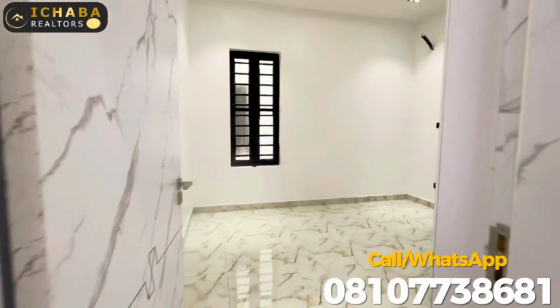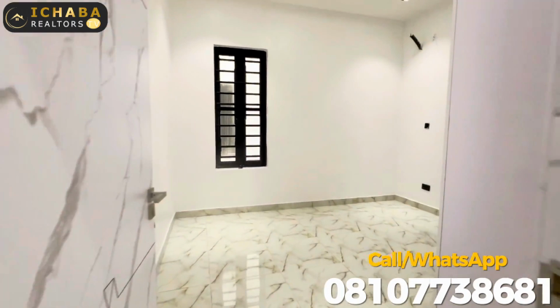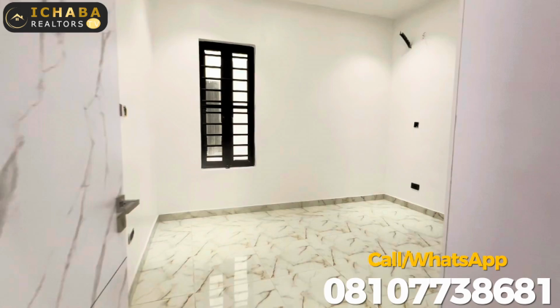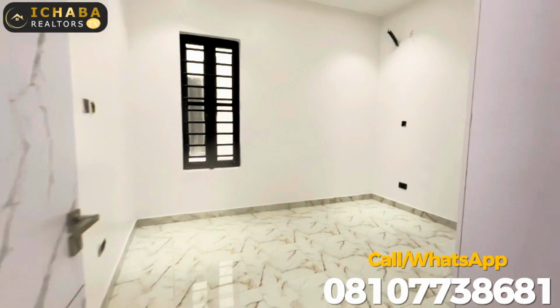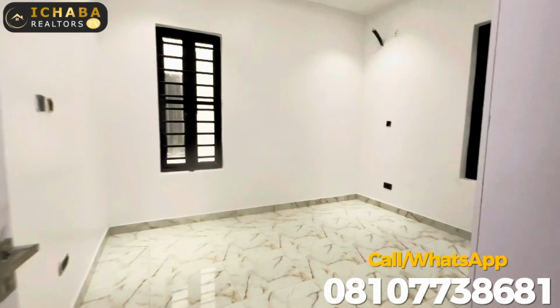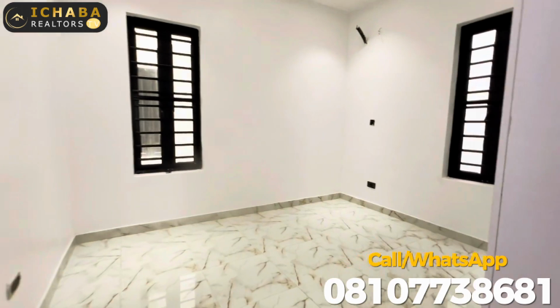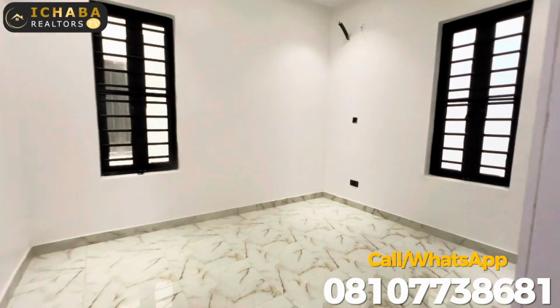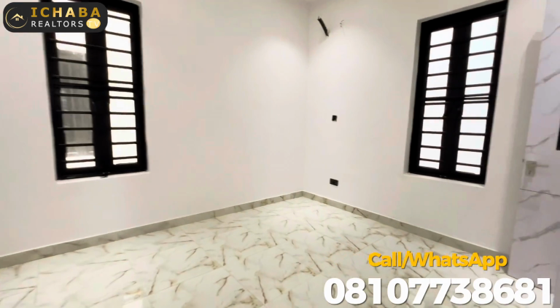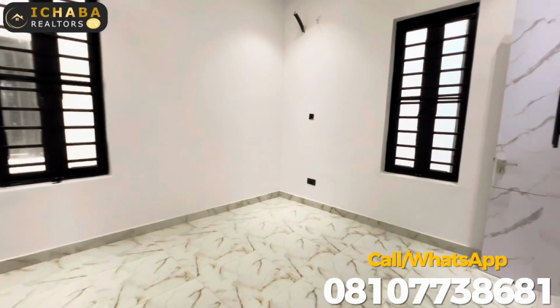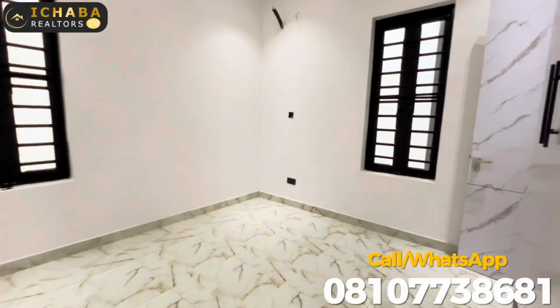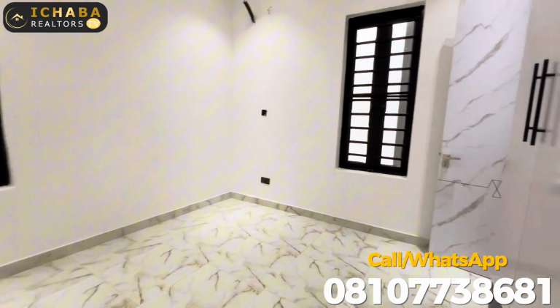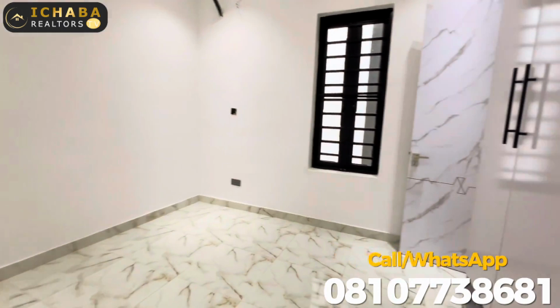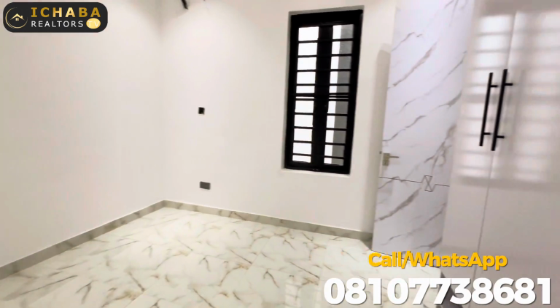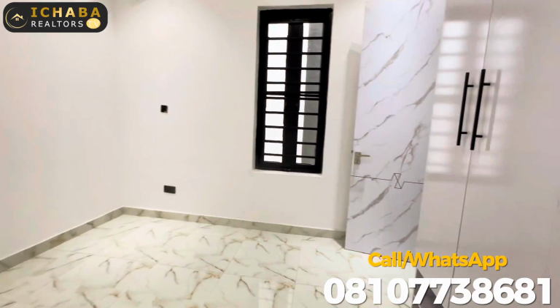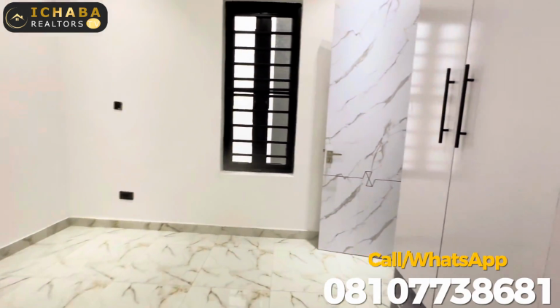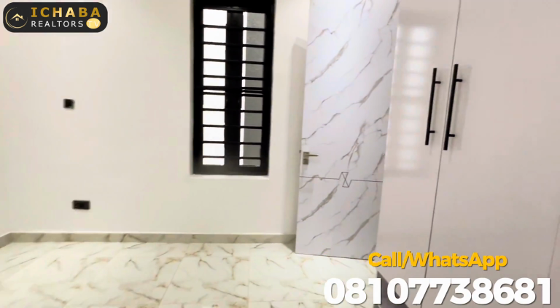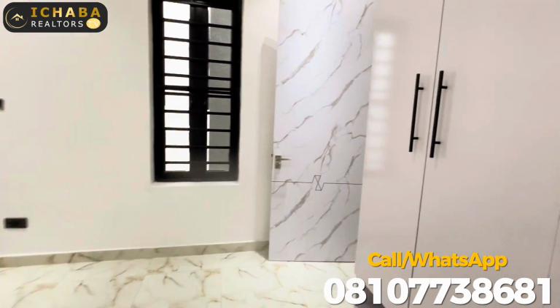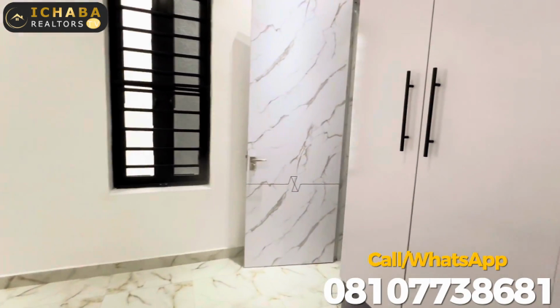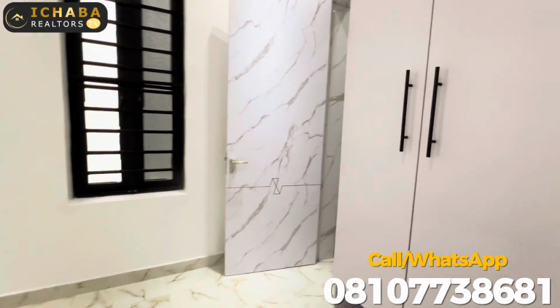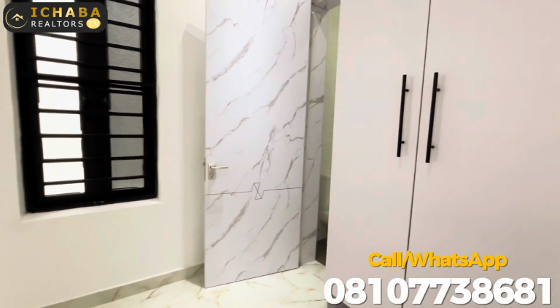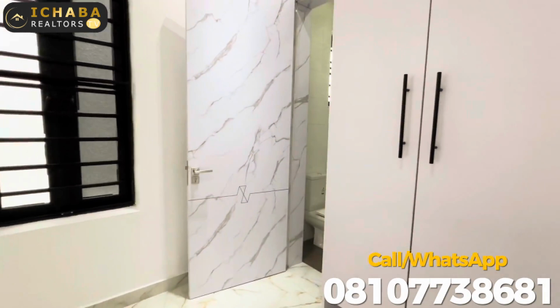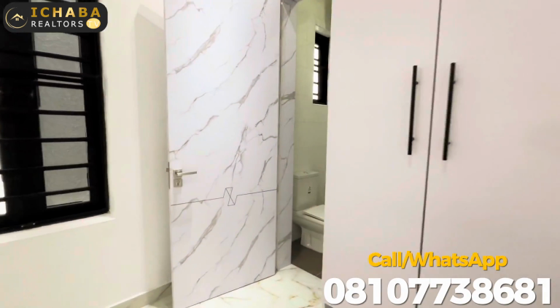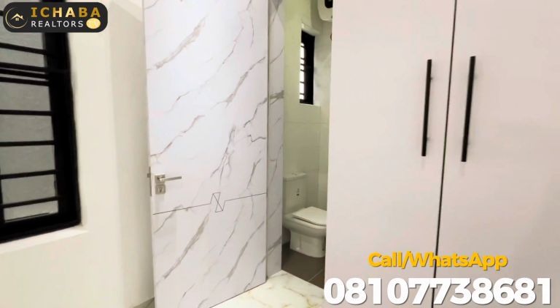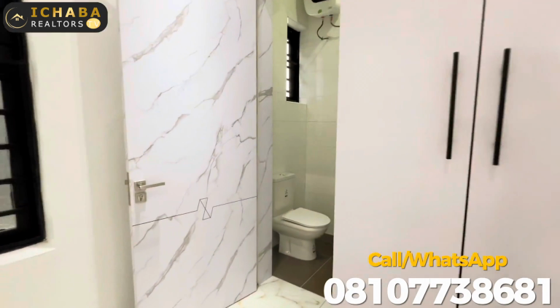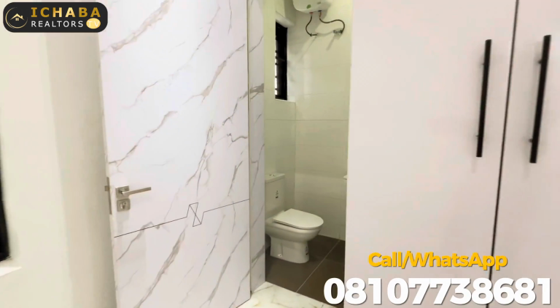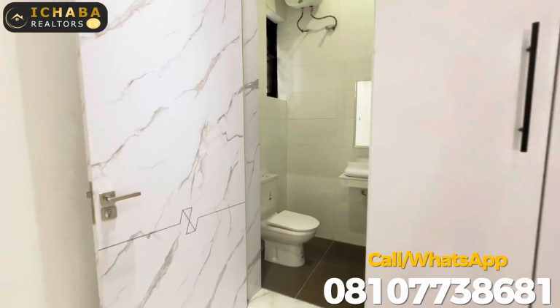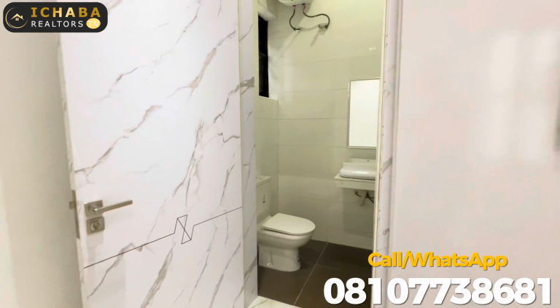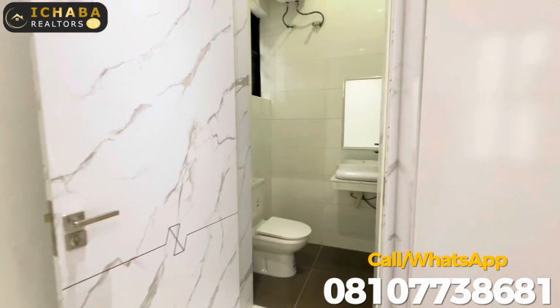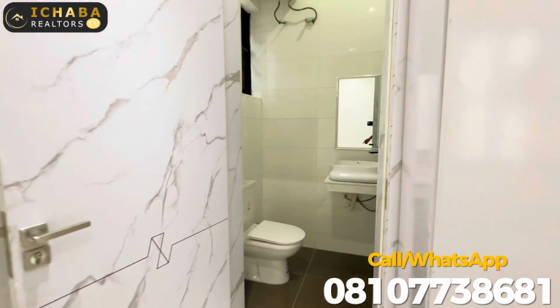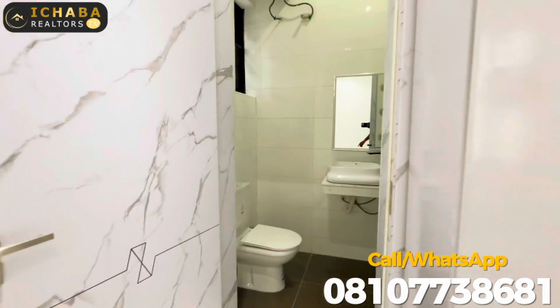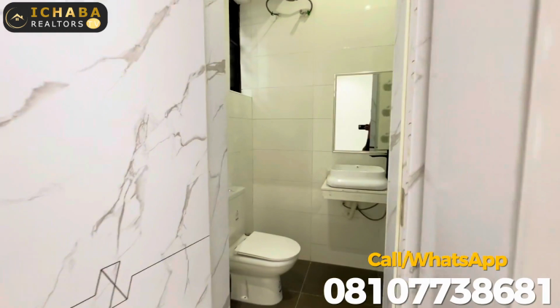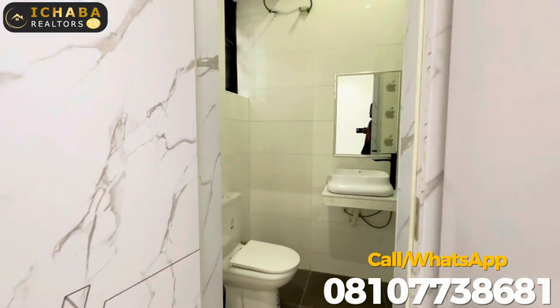Here is the guest room downstairs, along with its restroom.